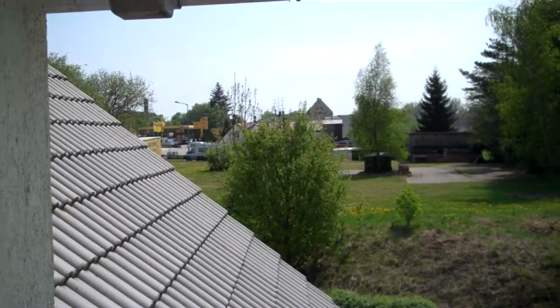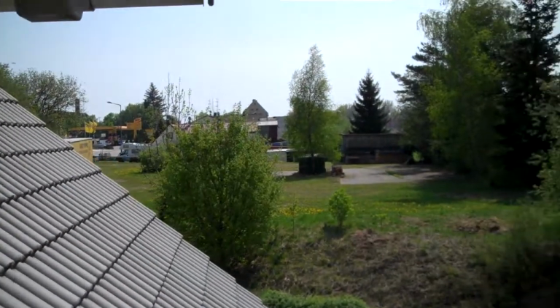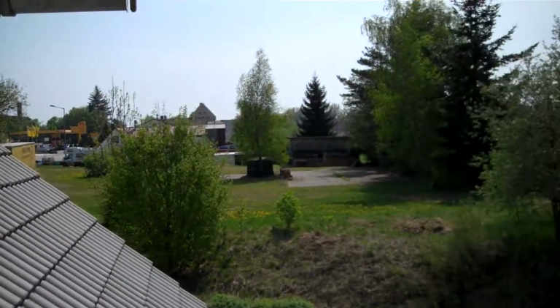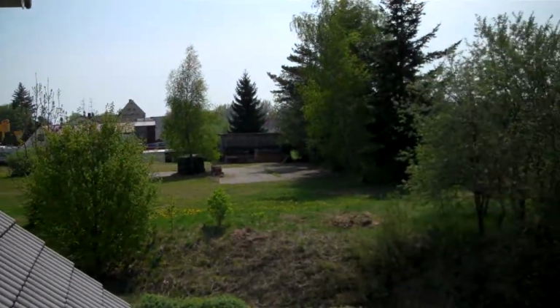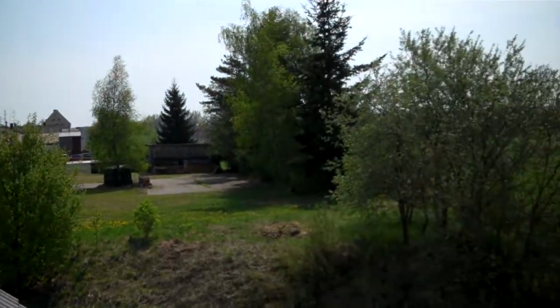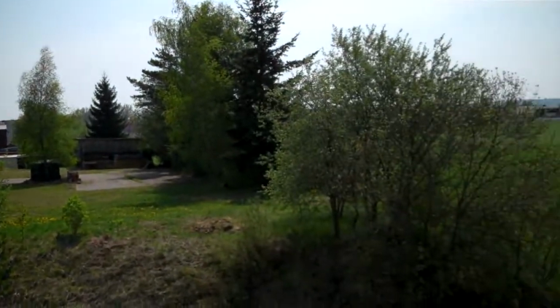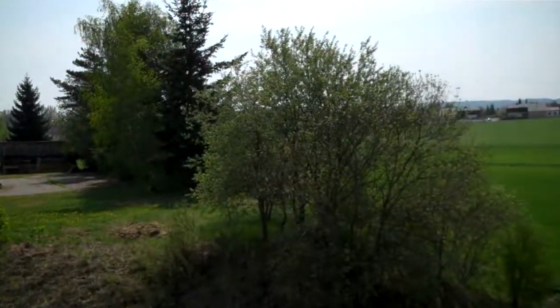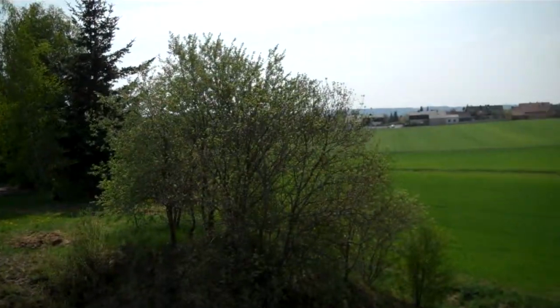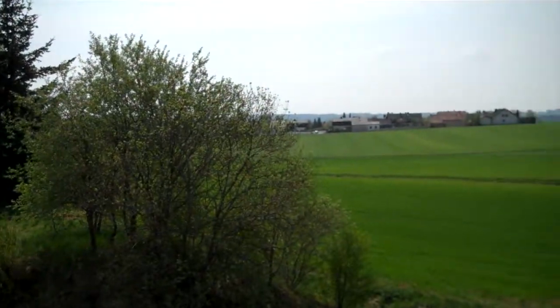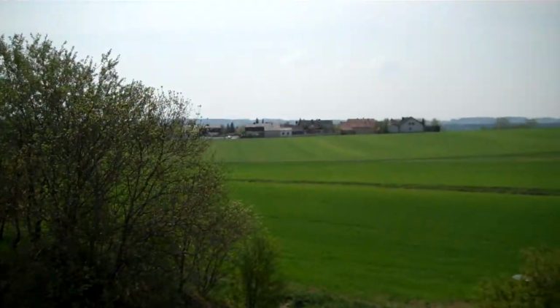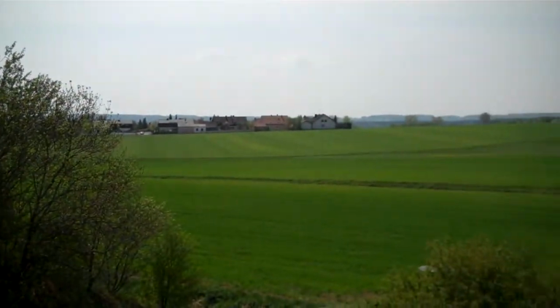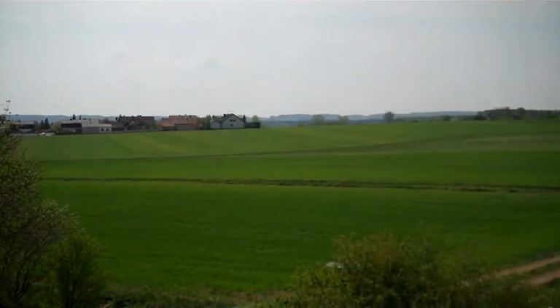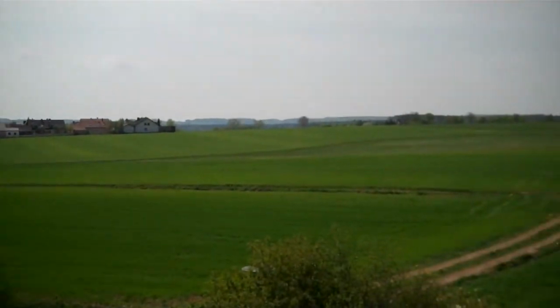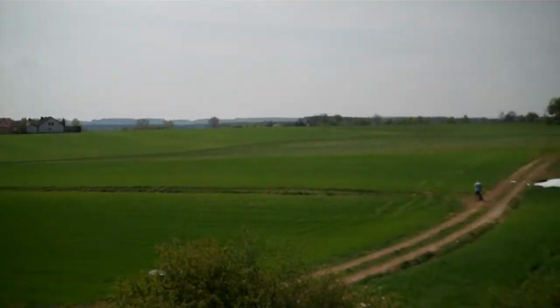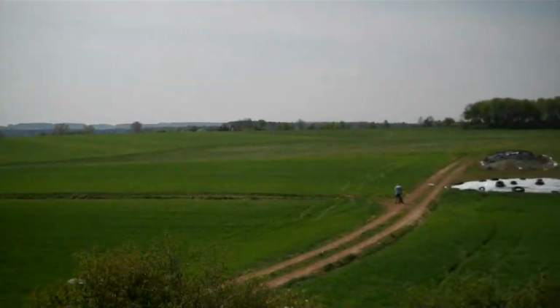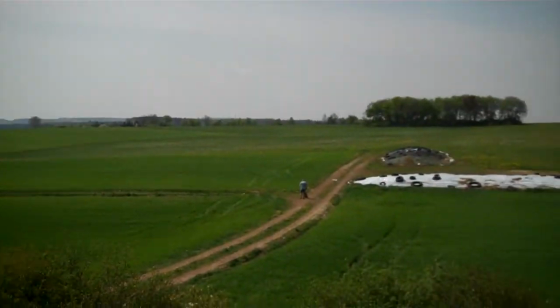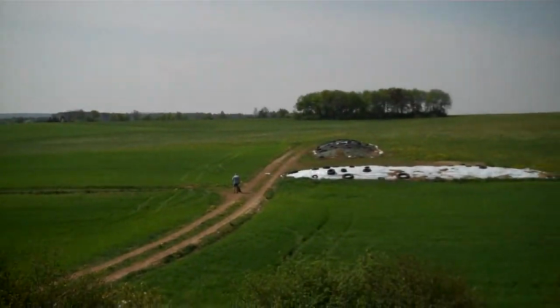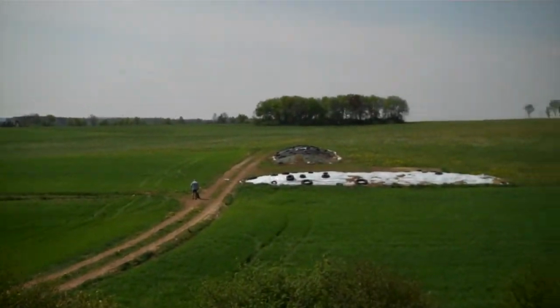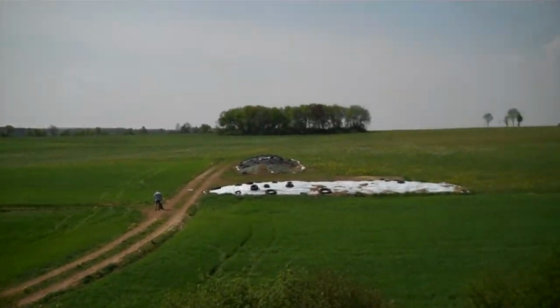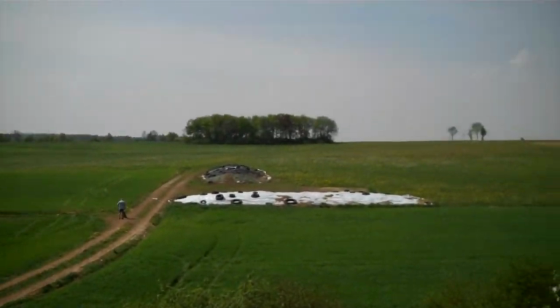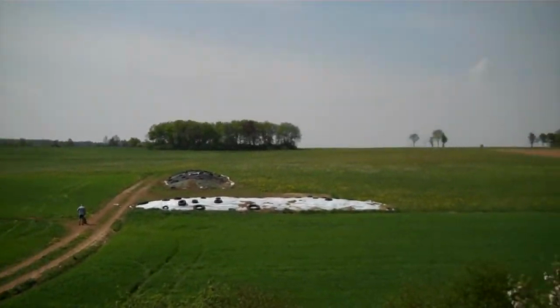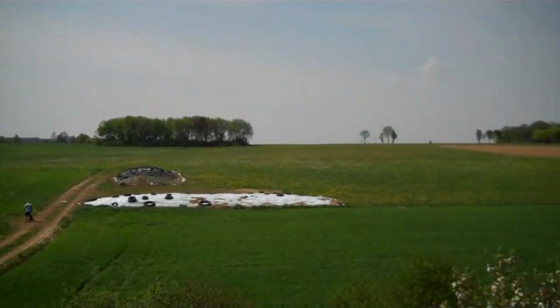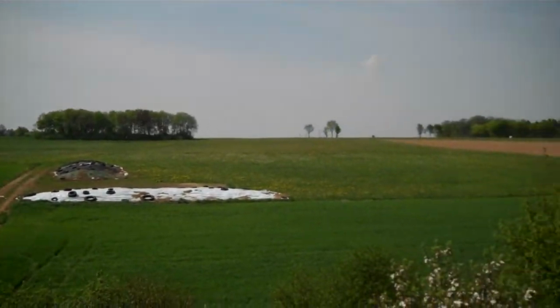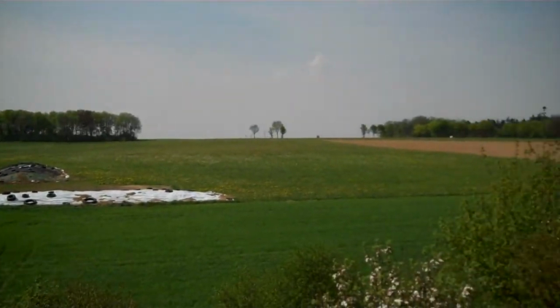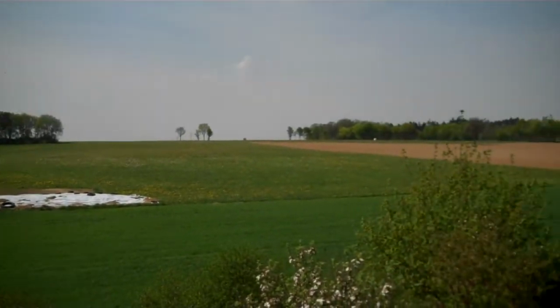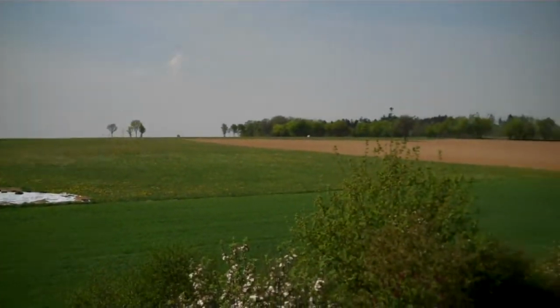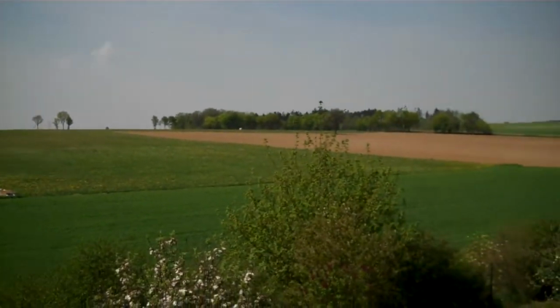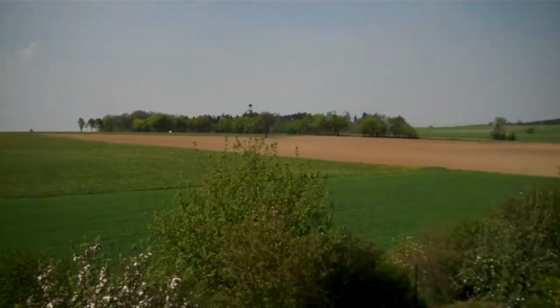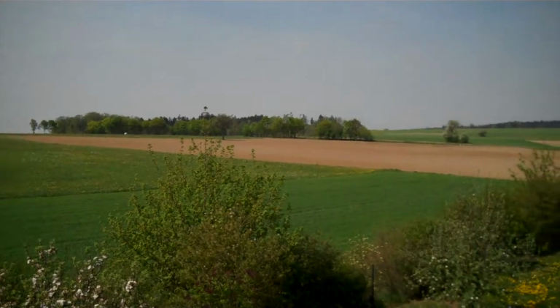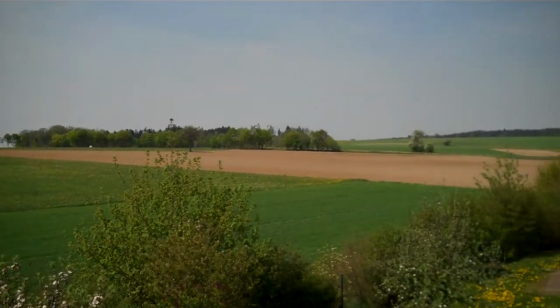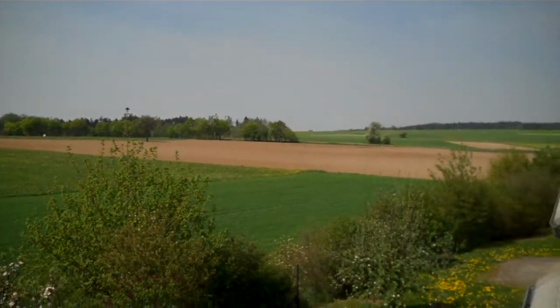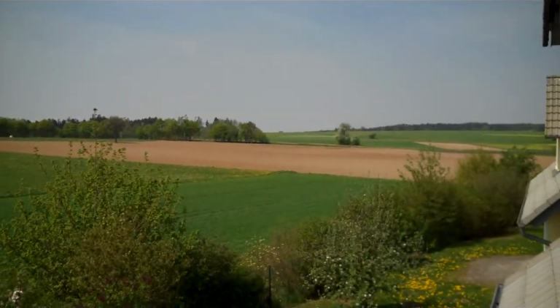Here's the view from our house. Pretty nice view.